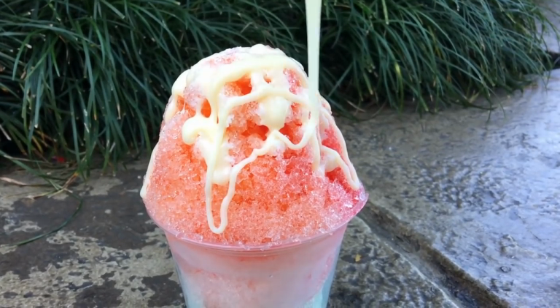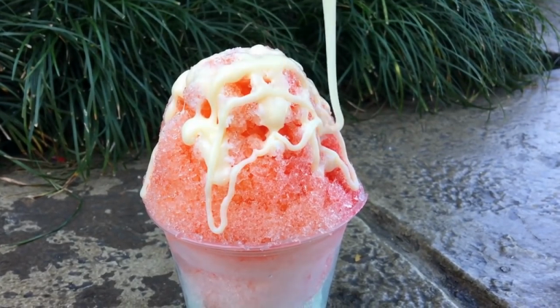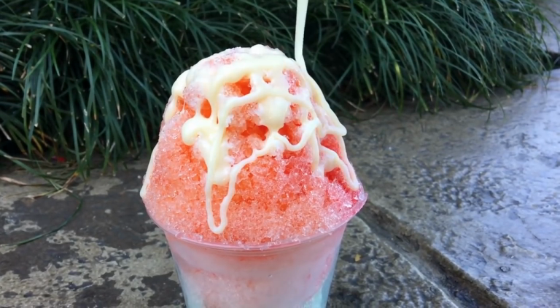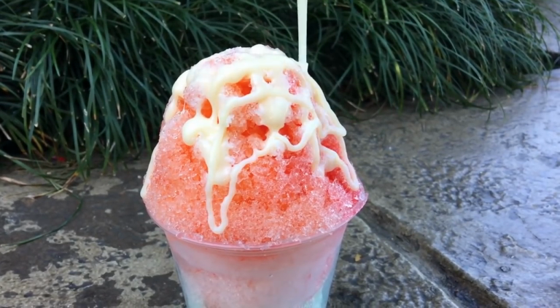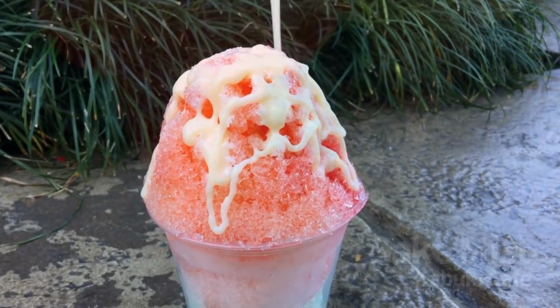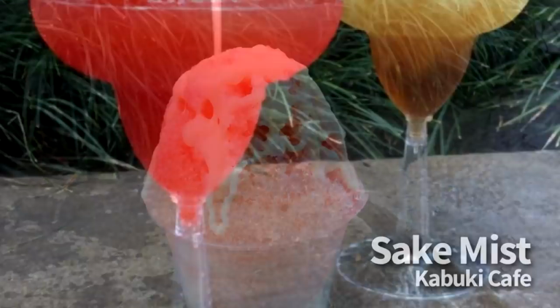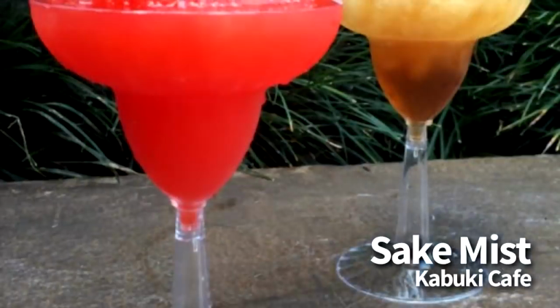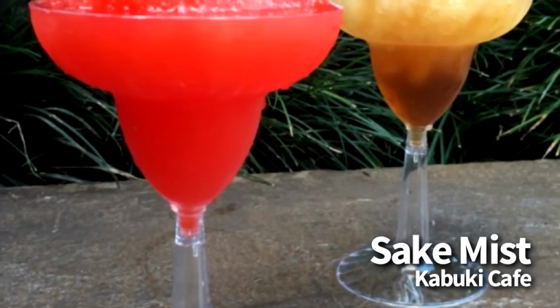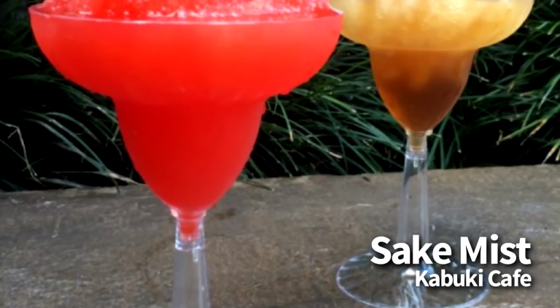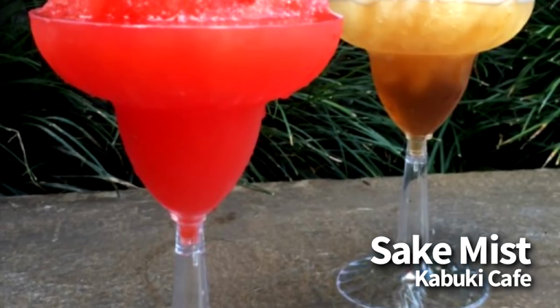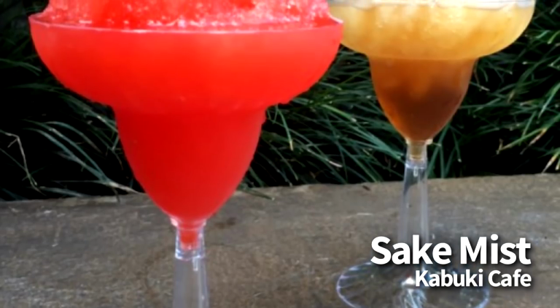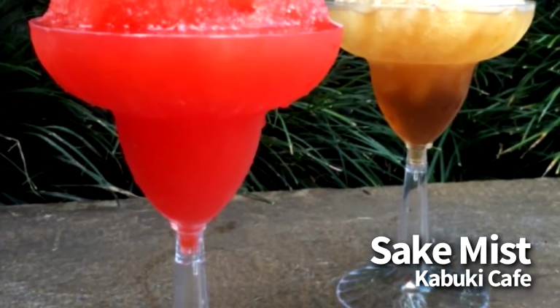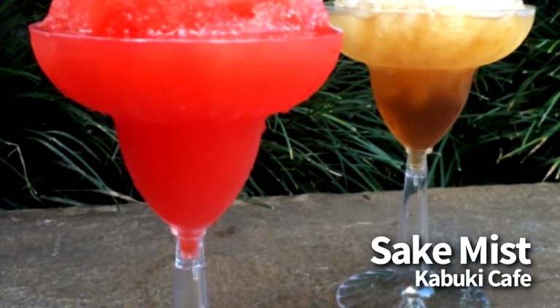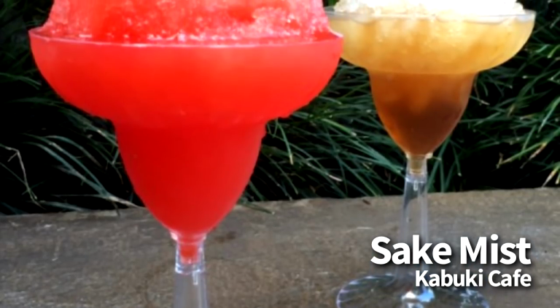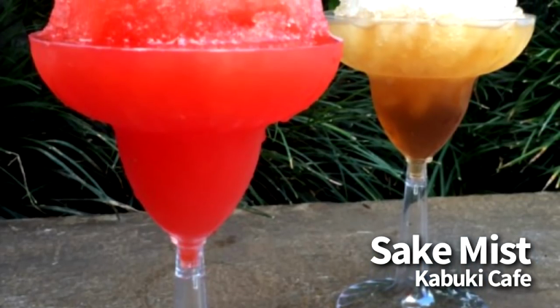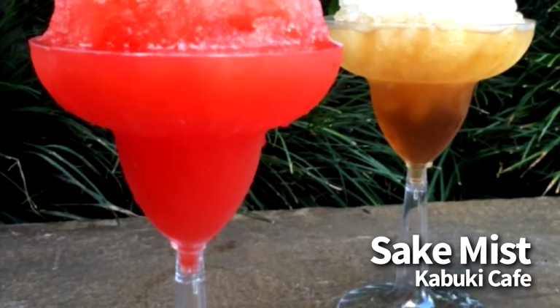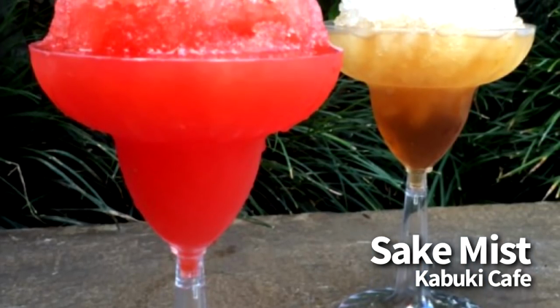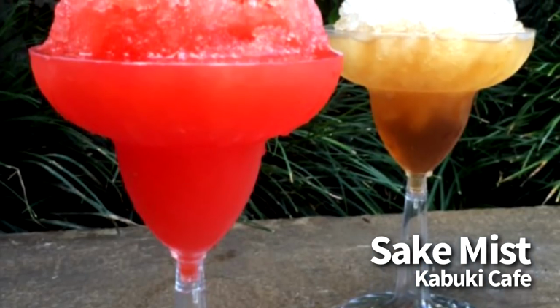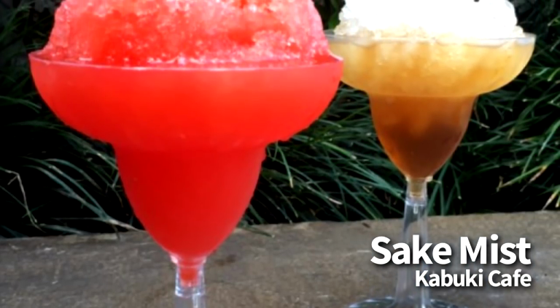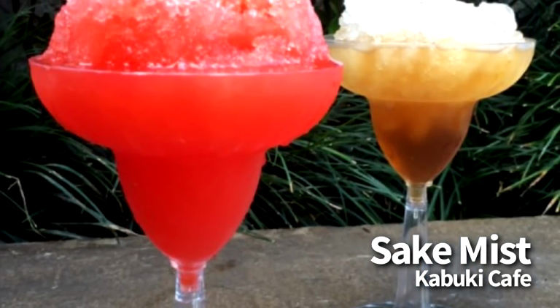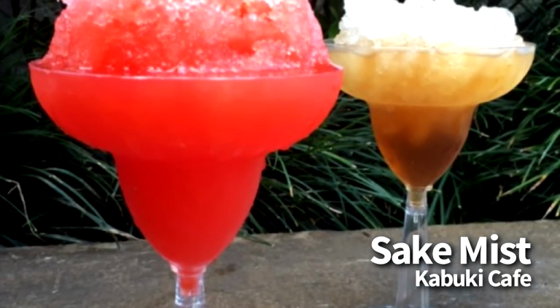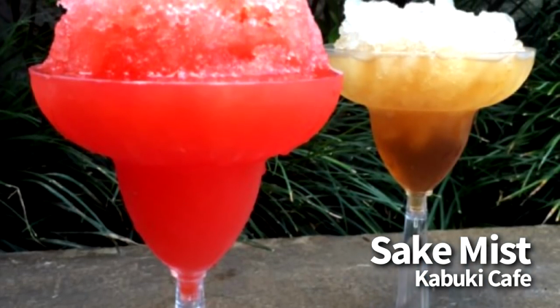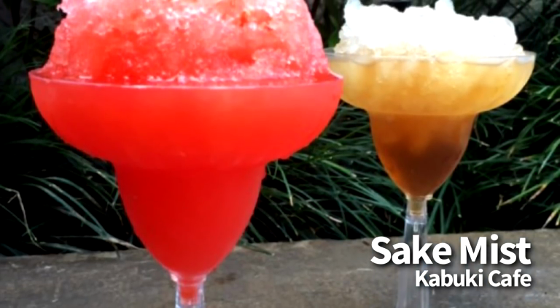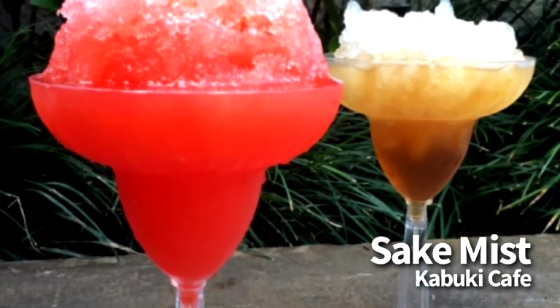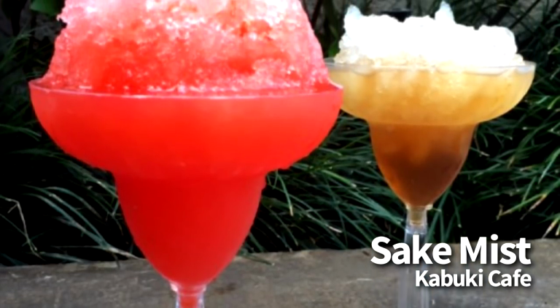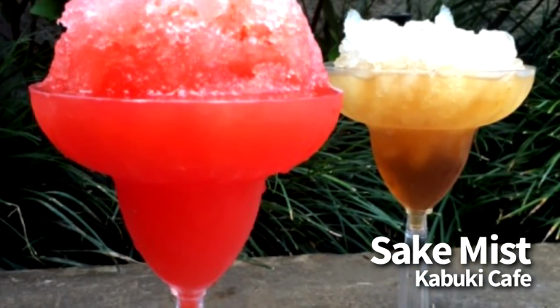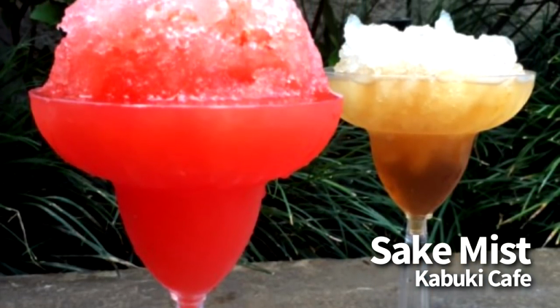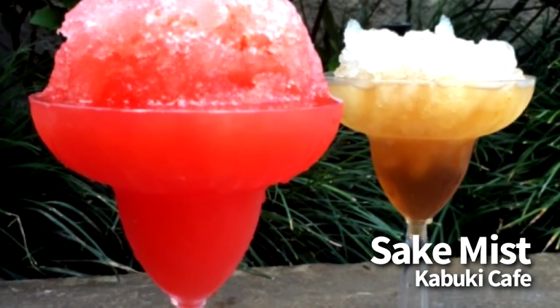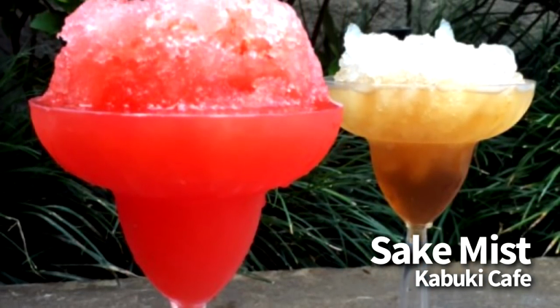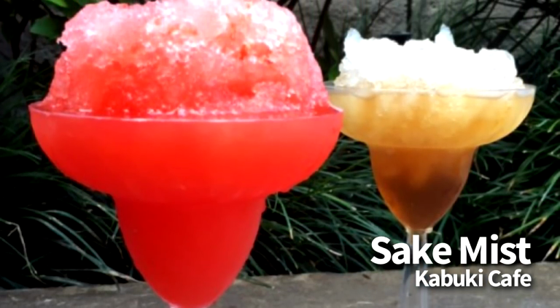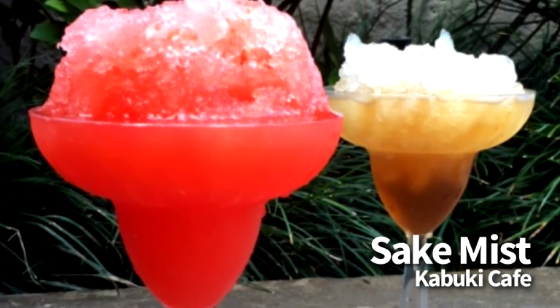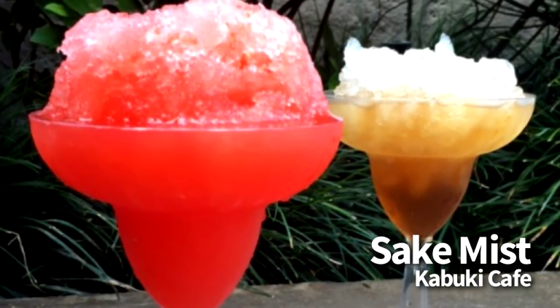And don't forget, they also have an alcoholic version, the sake mist, which comes in more limited flavors.